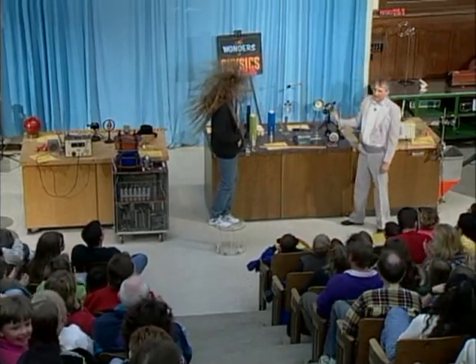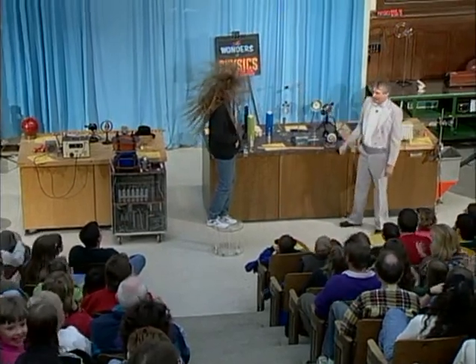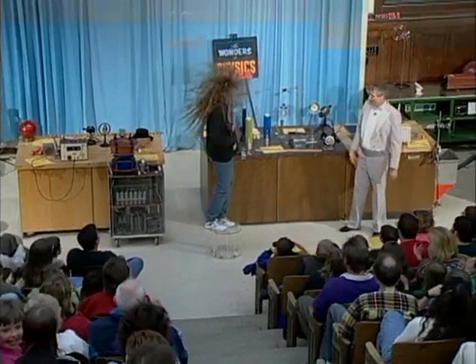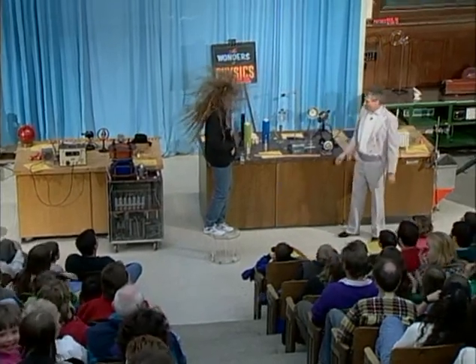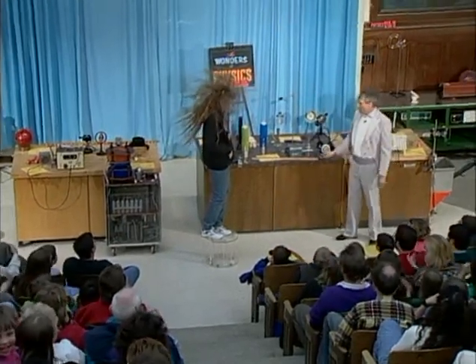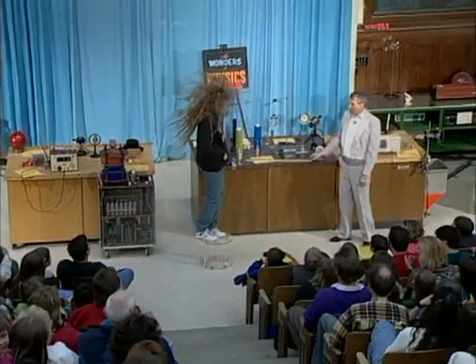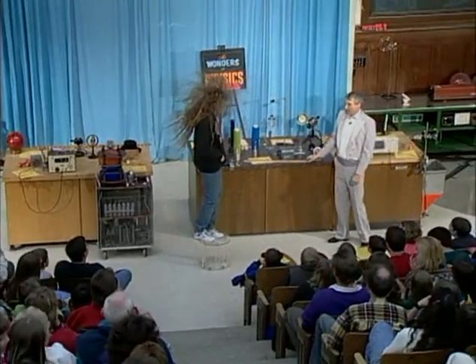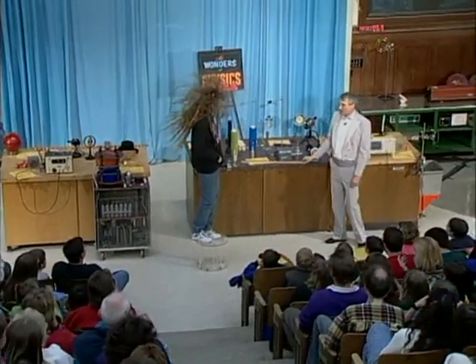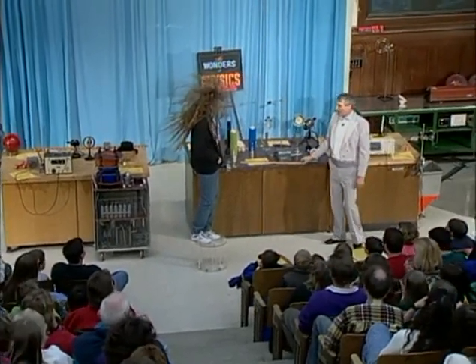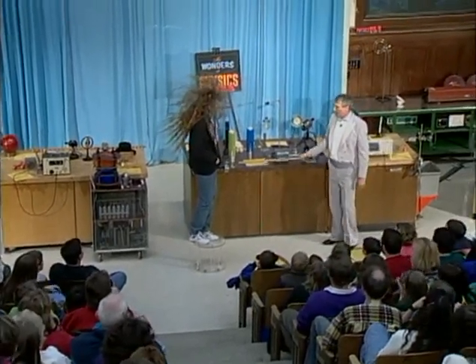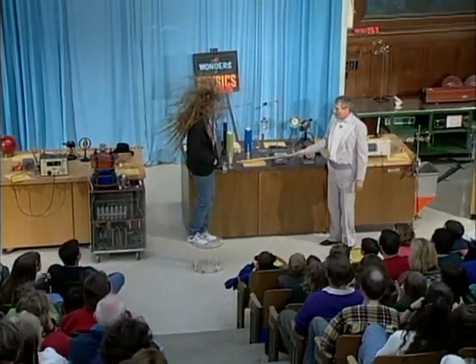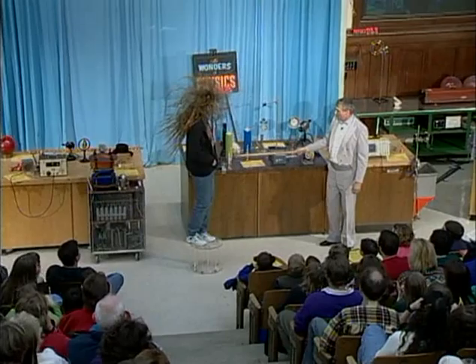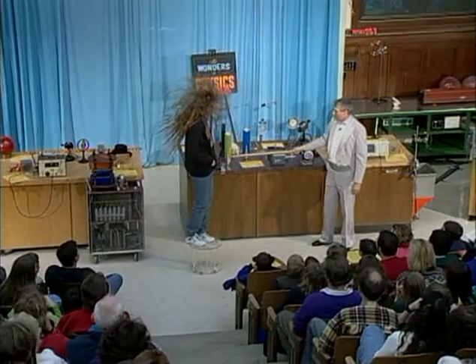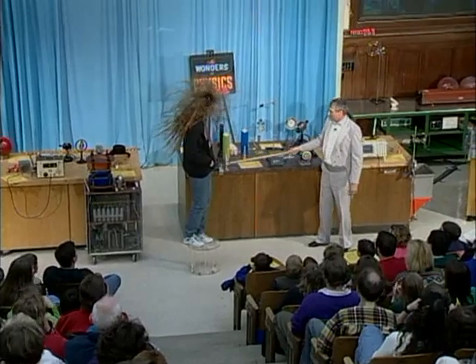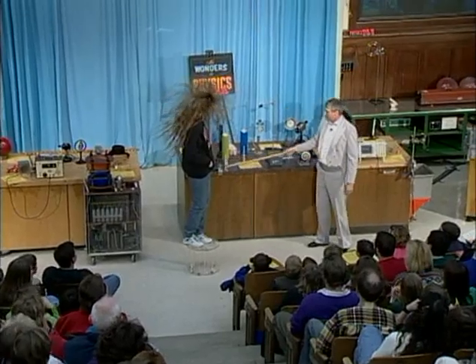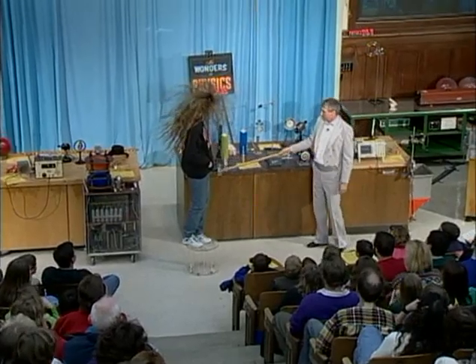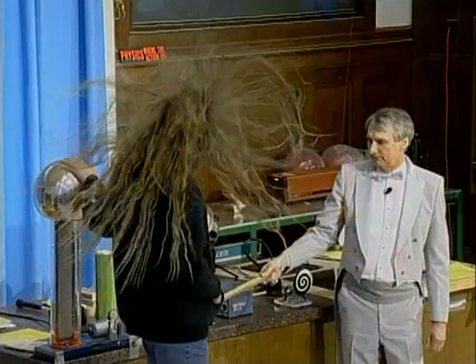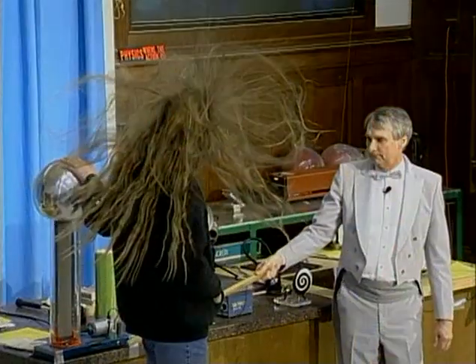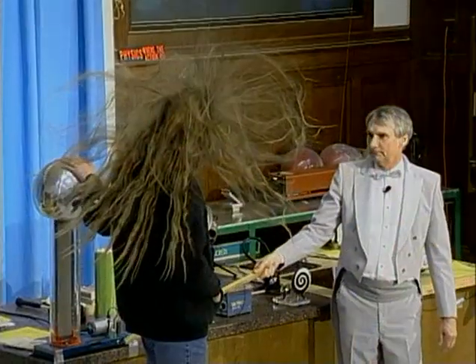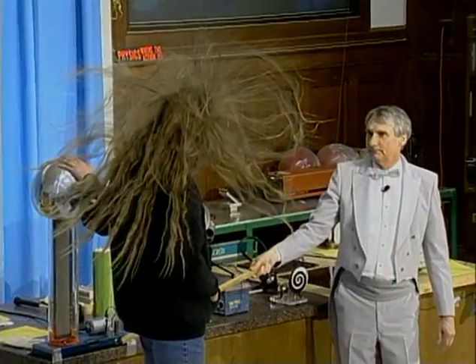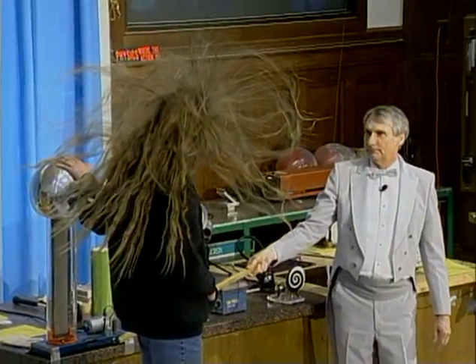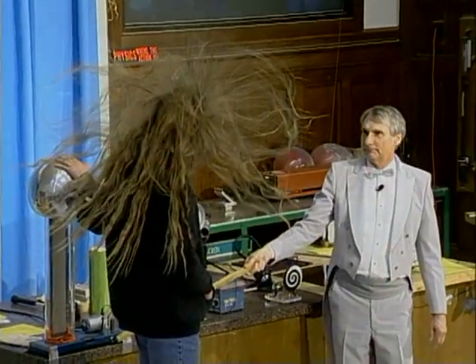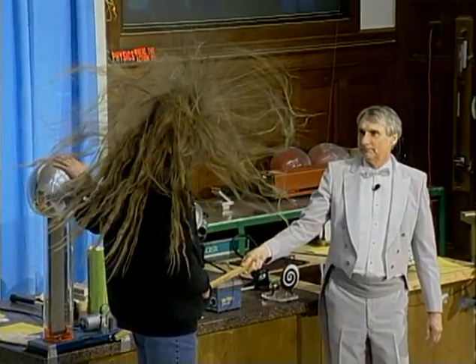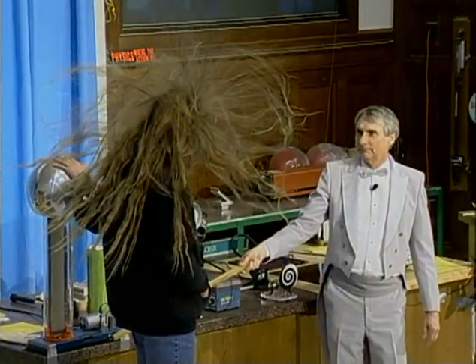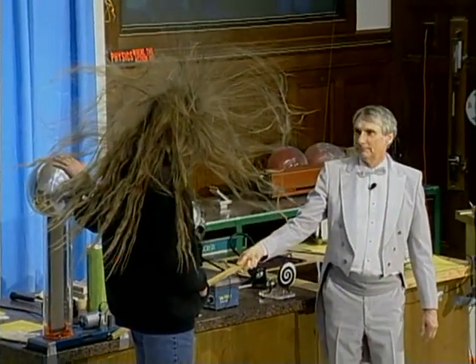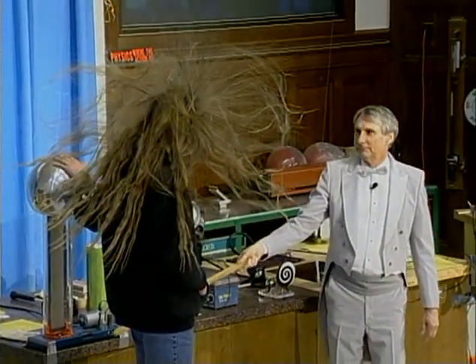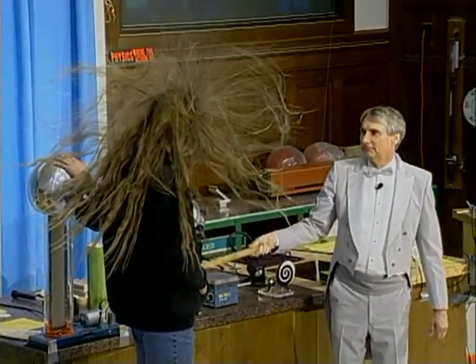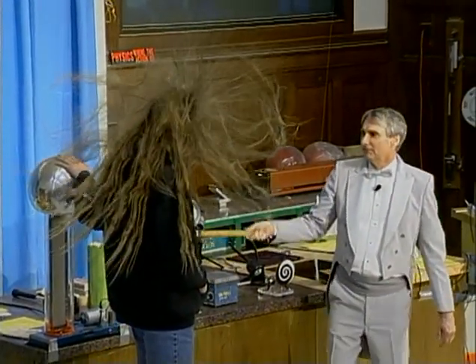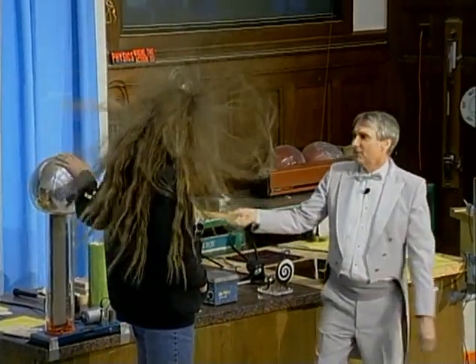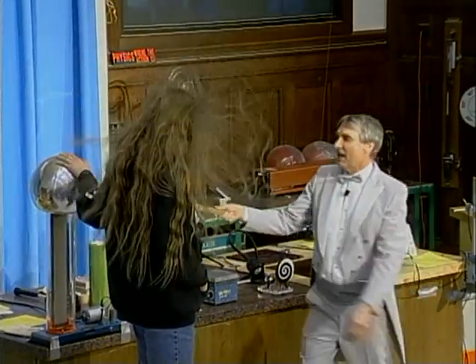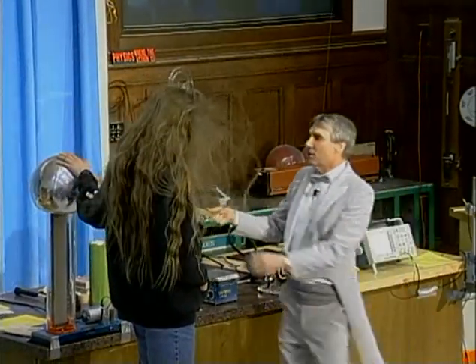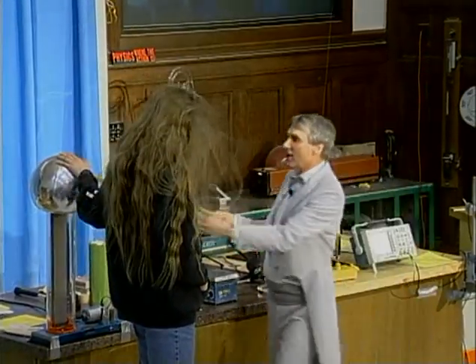Now, don't move your hand. I'm going to turn it off. Don't move your other hand. Thank you, Kari.